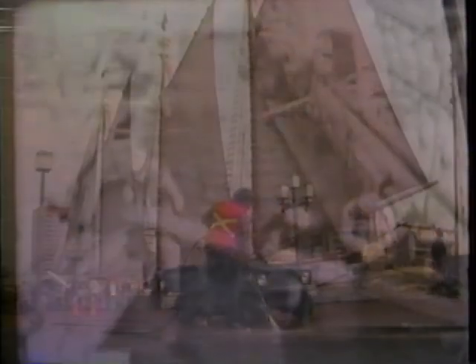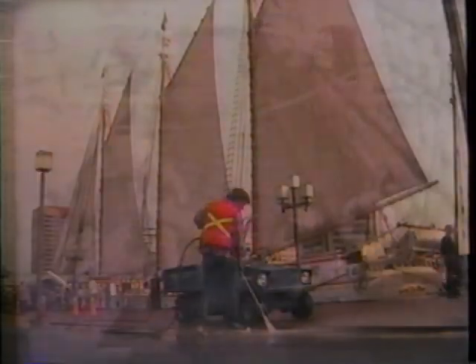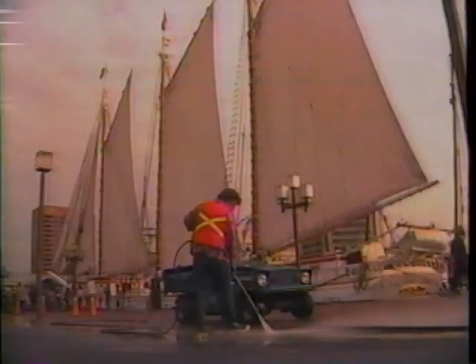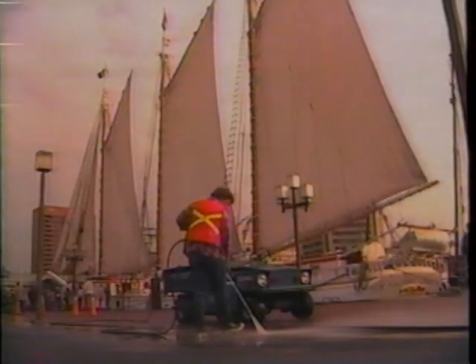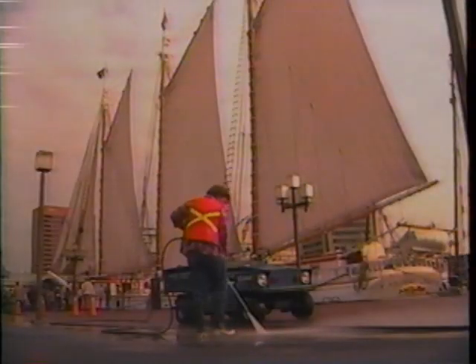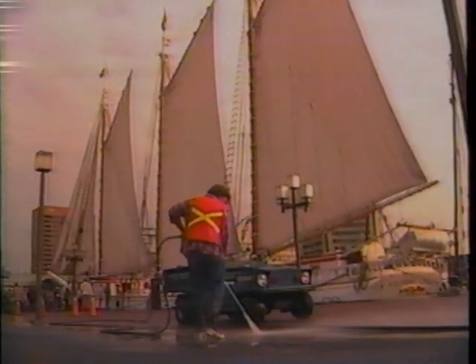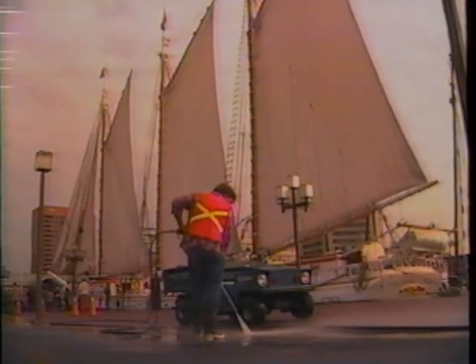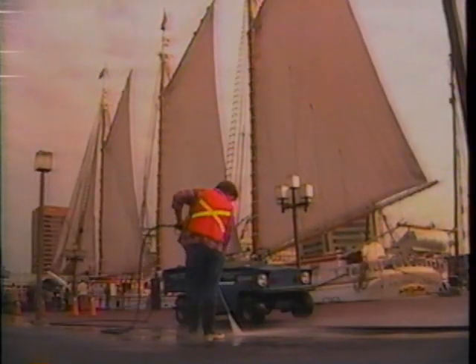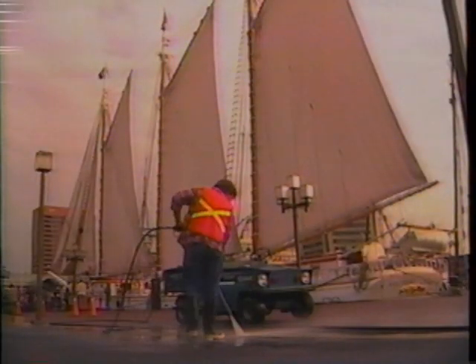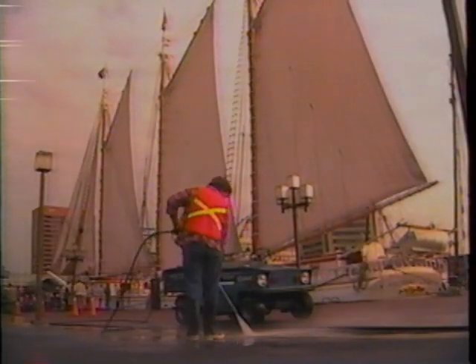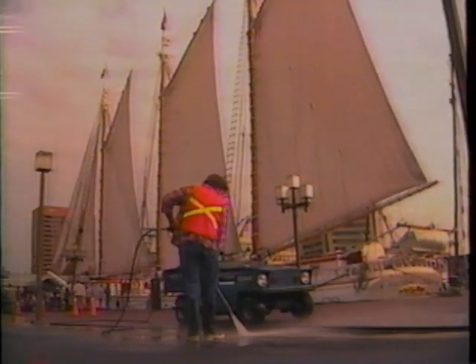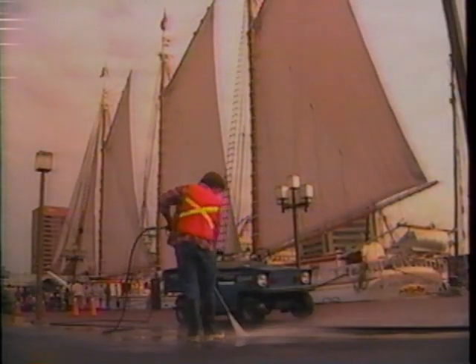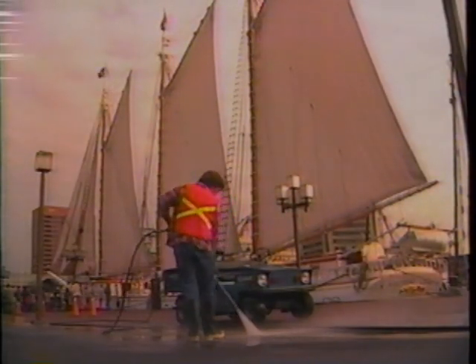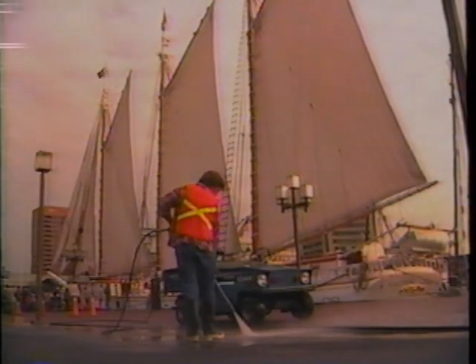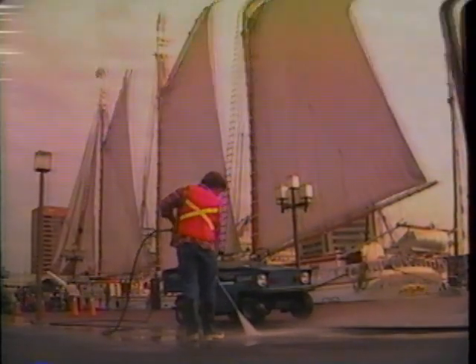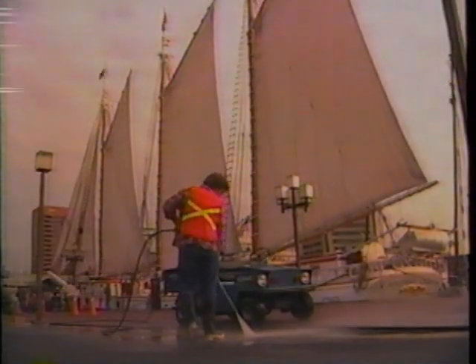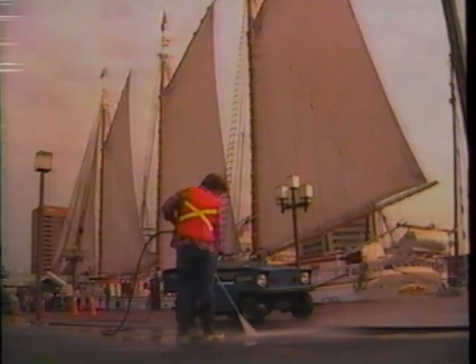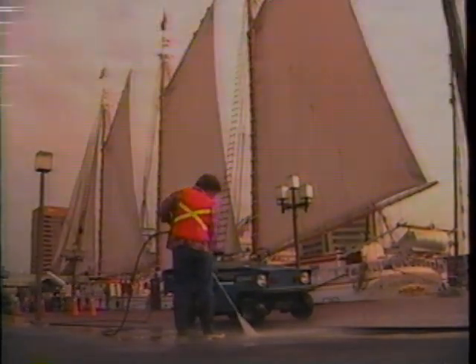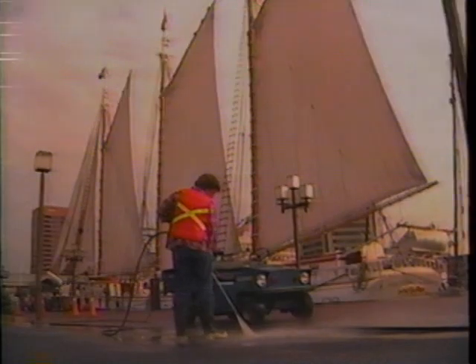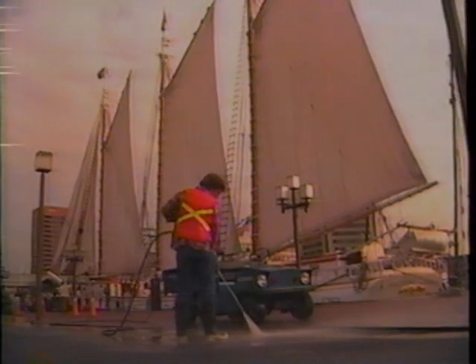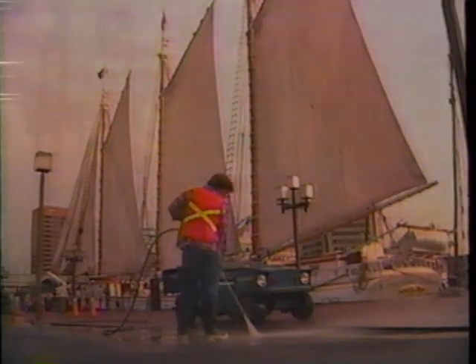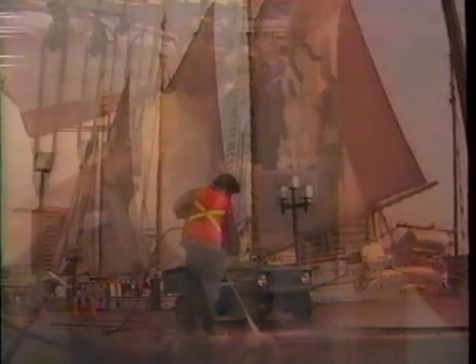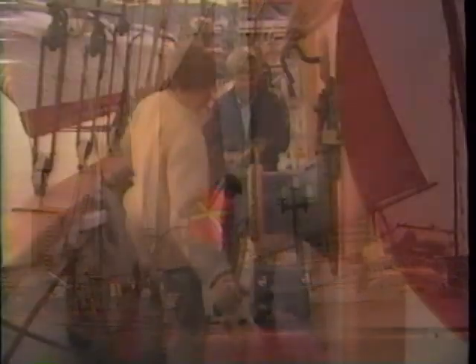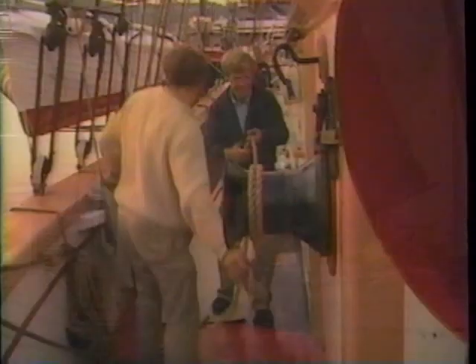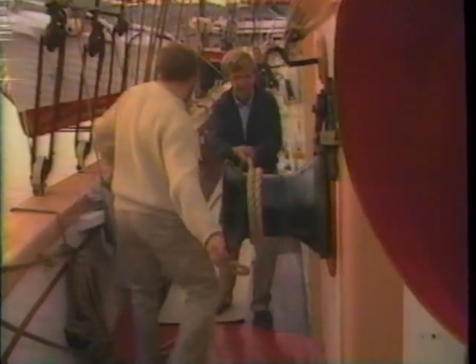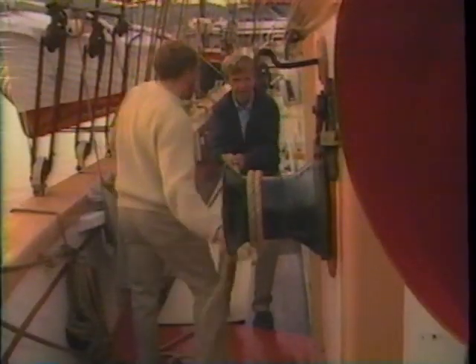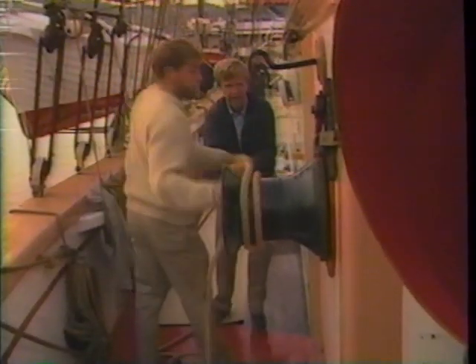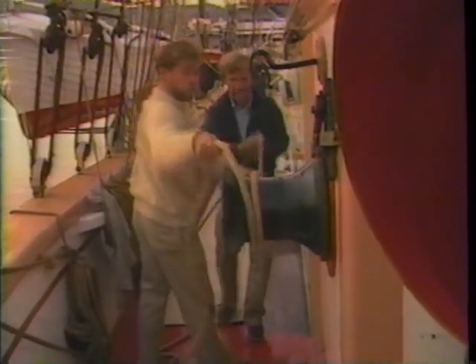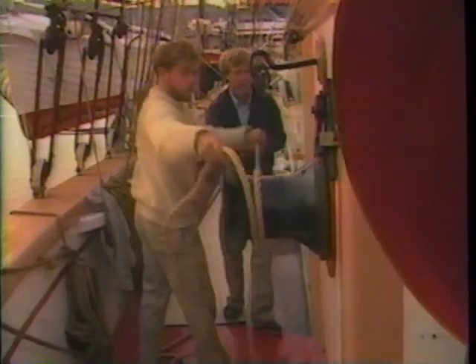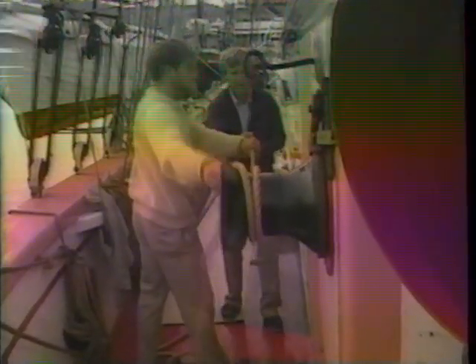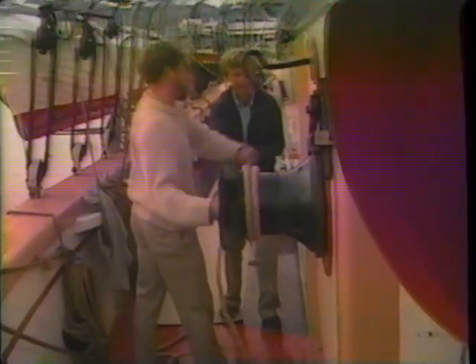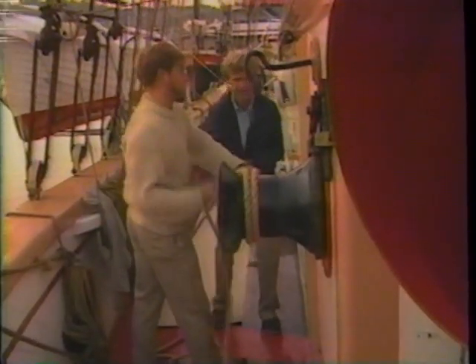While Baltimore barely stirs this early morning, the Victory Chimes is alive with the sounds of deck seamanship.